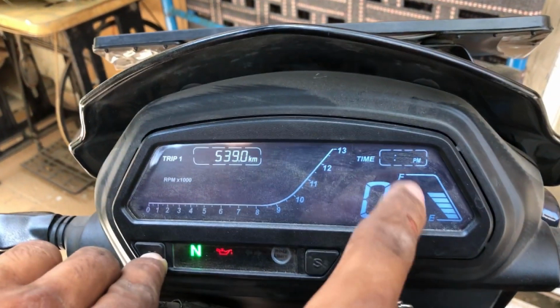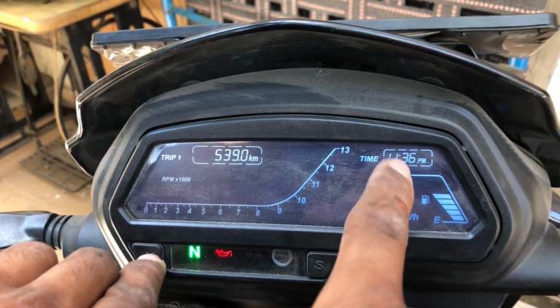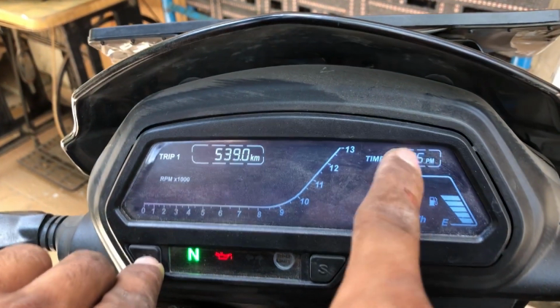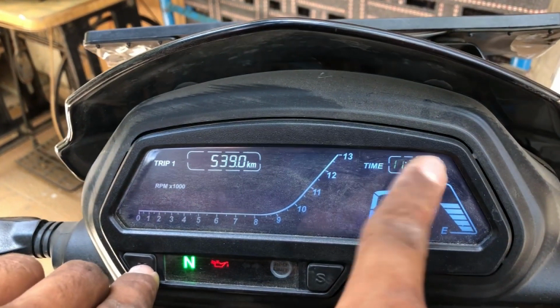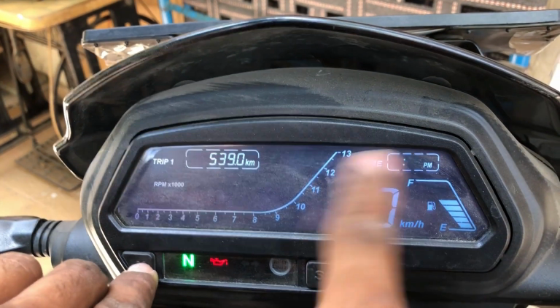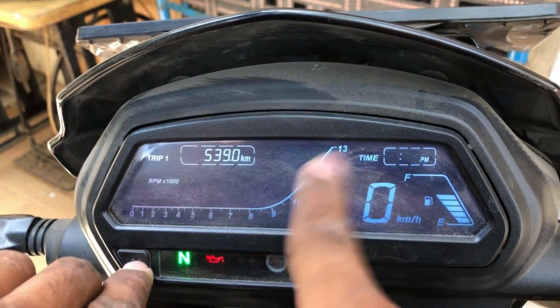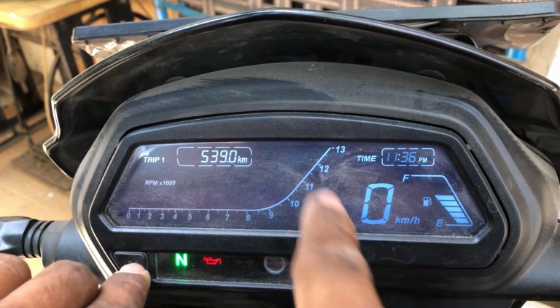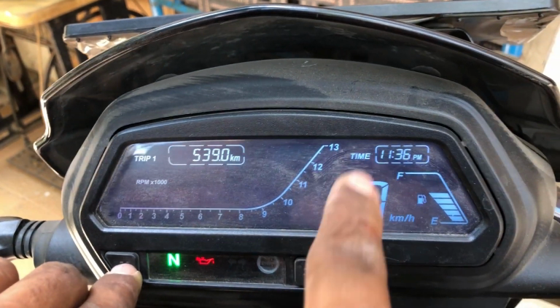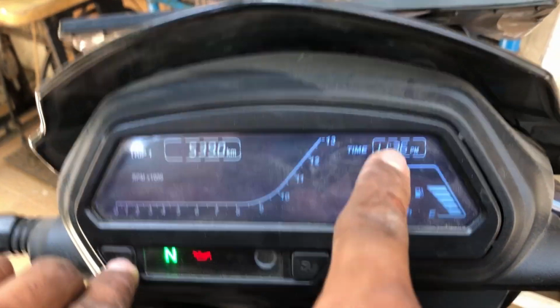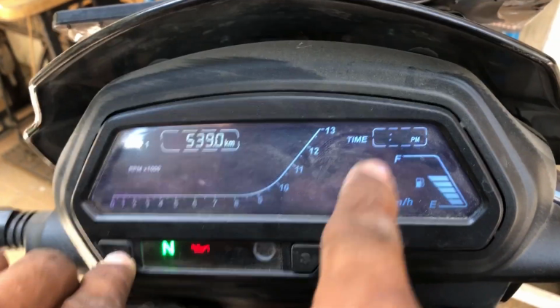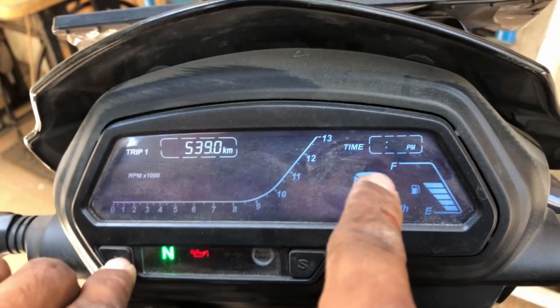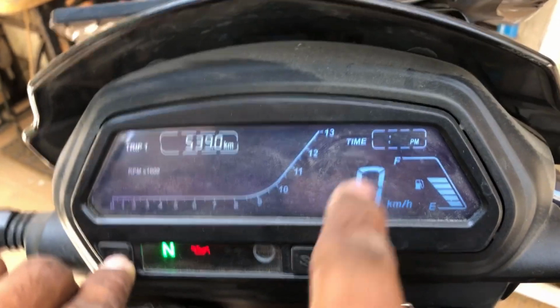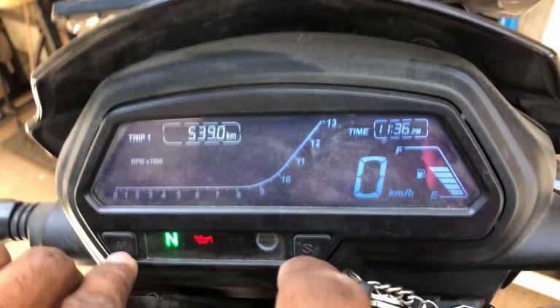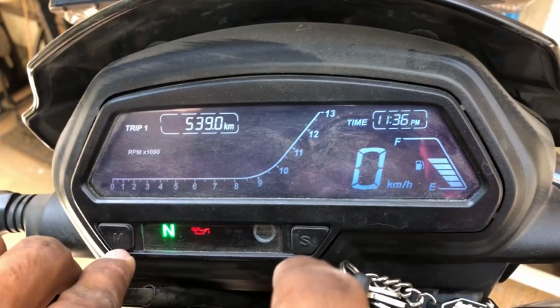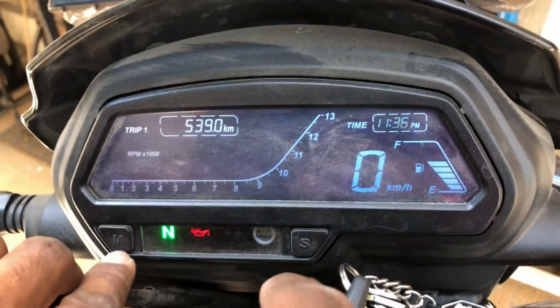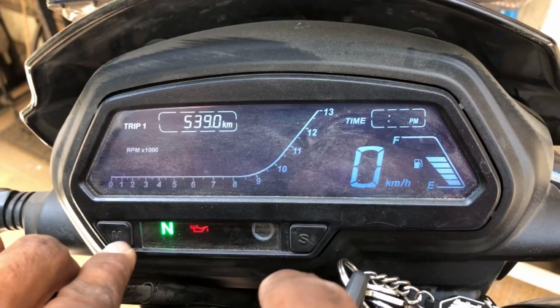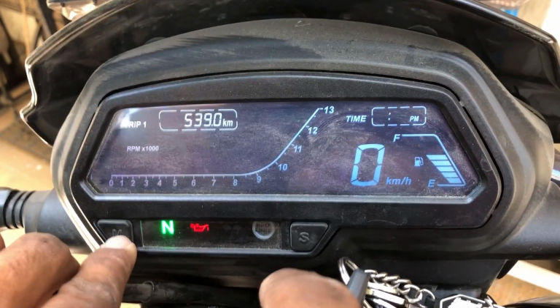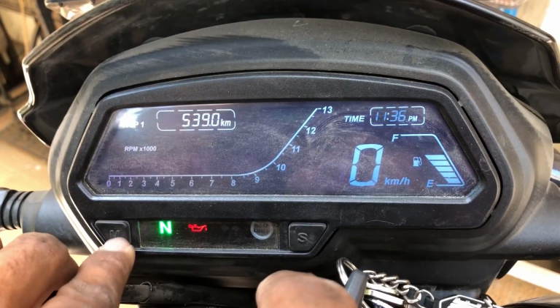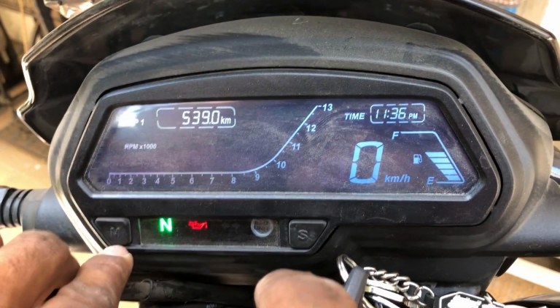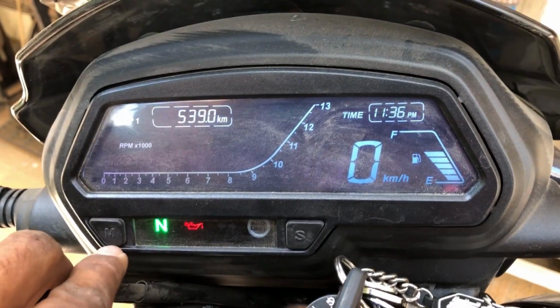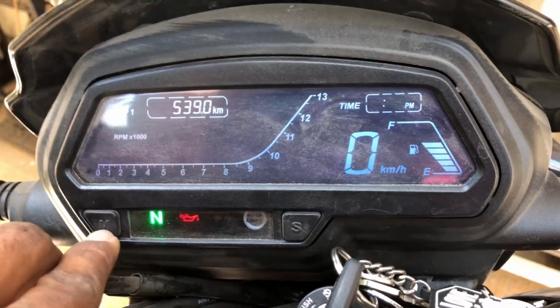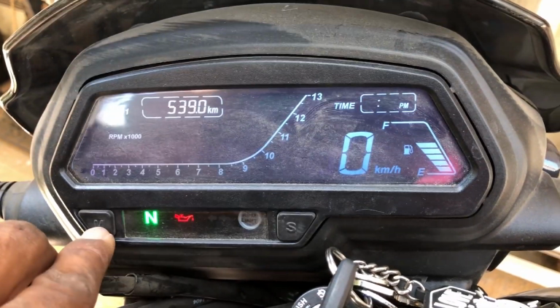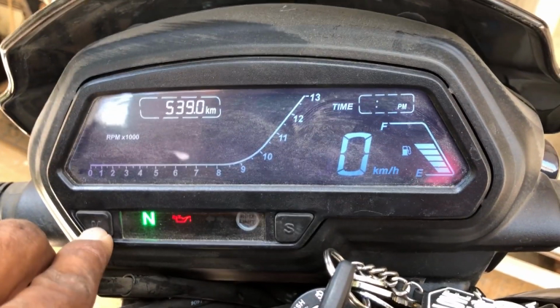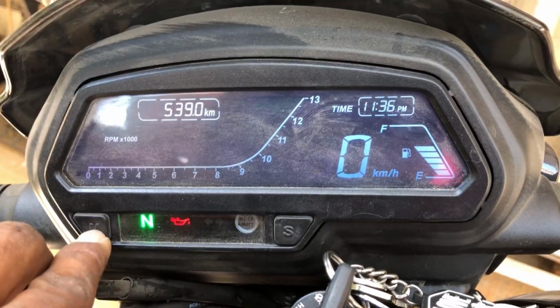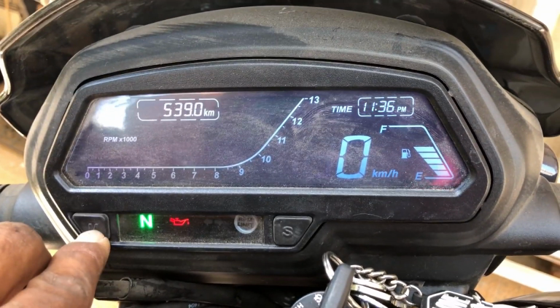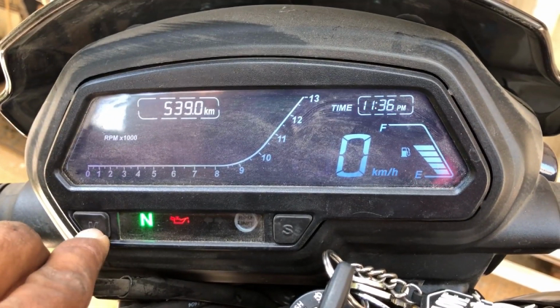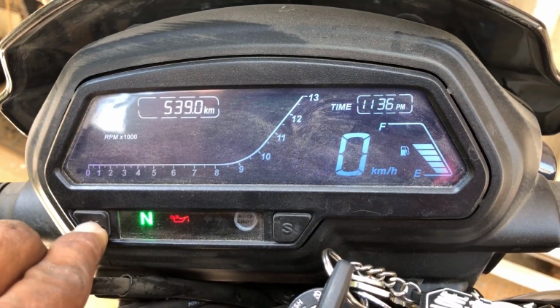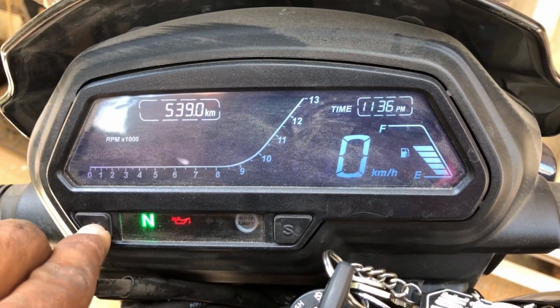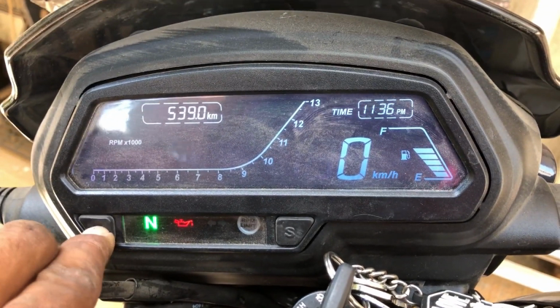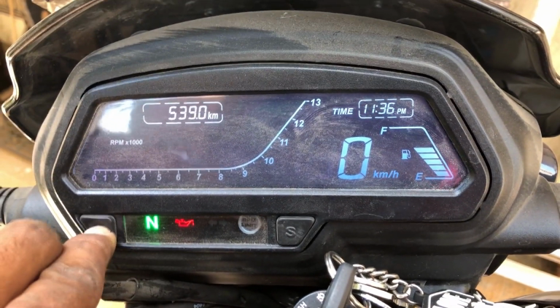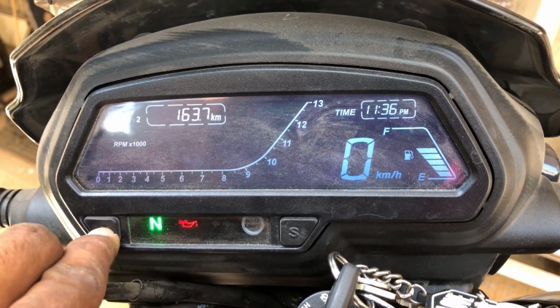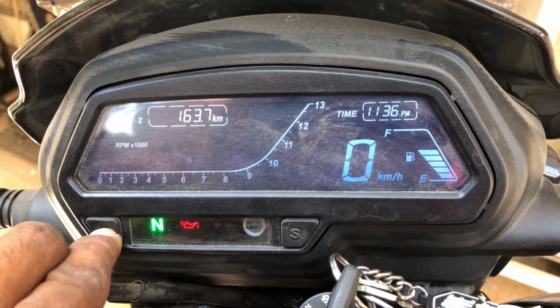Now you can see the time is blinking. With the help of M, you can change the hour.